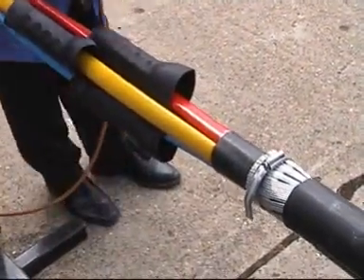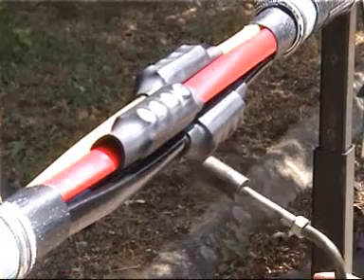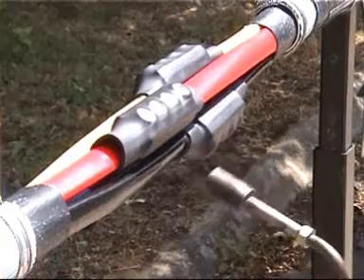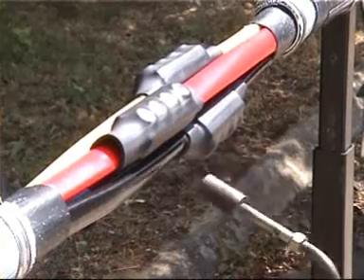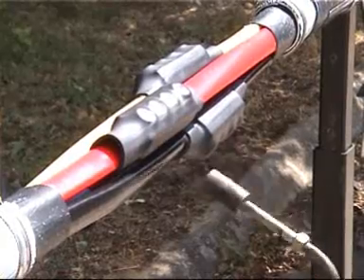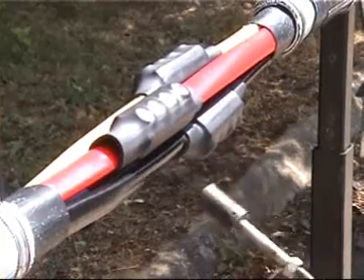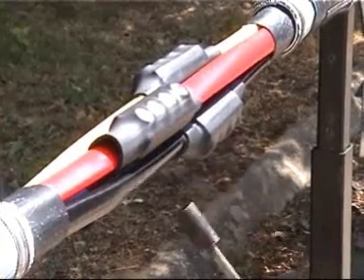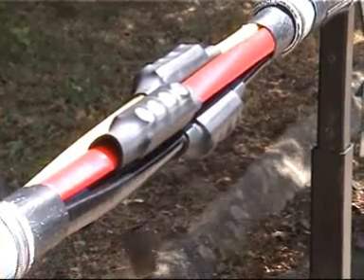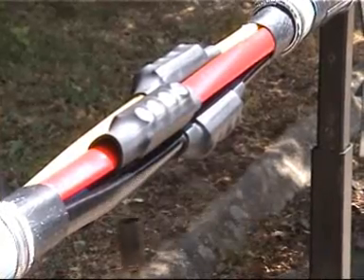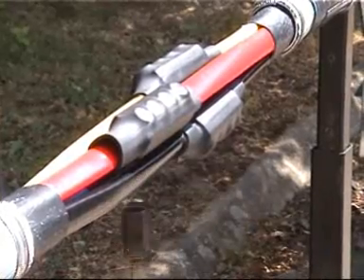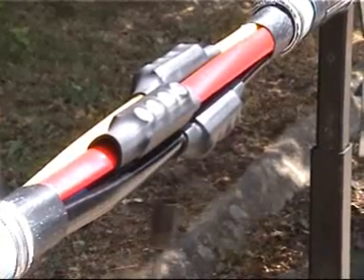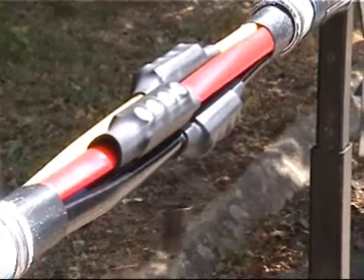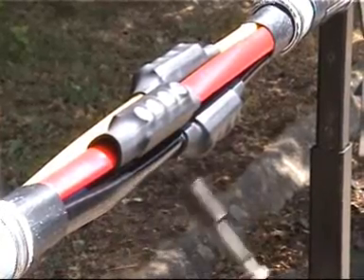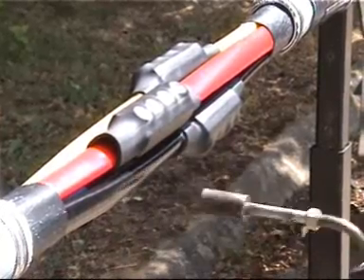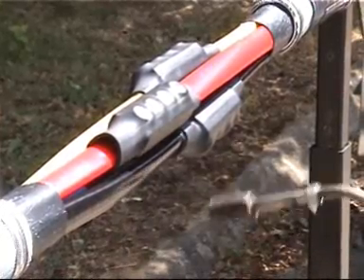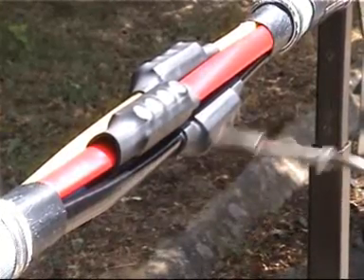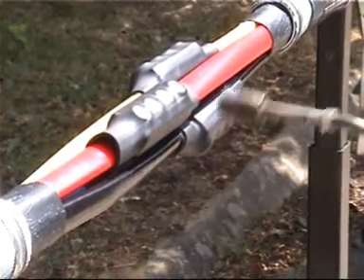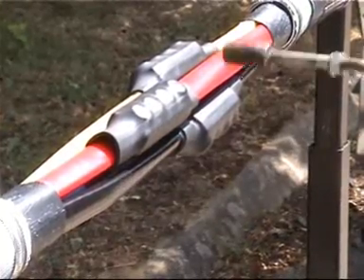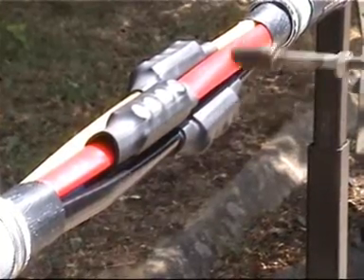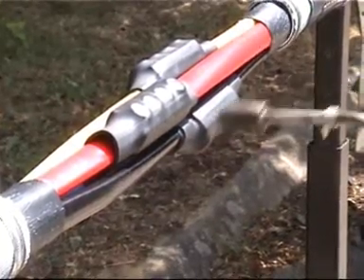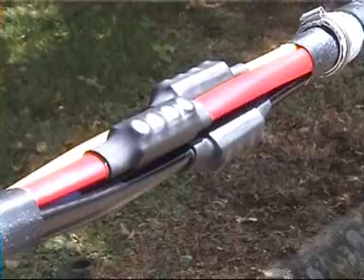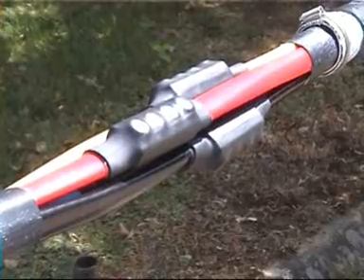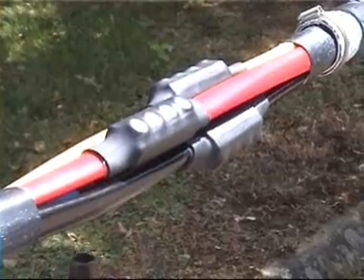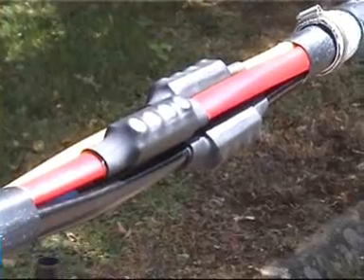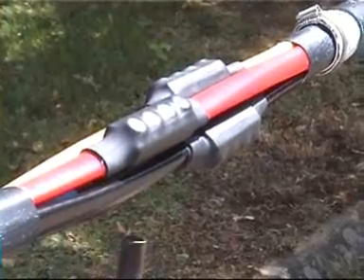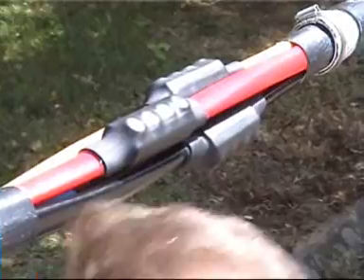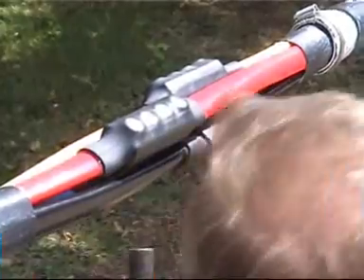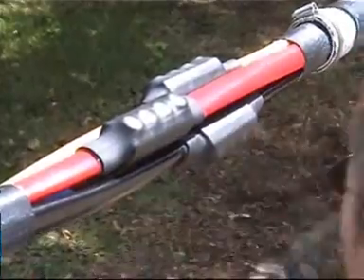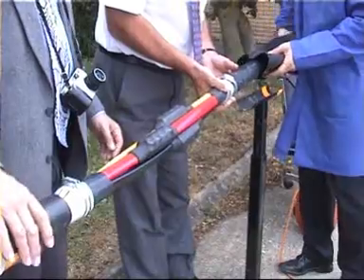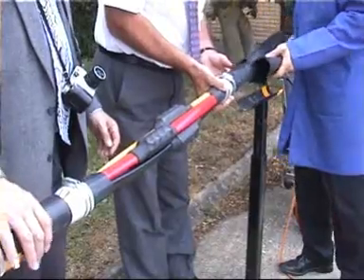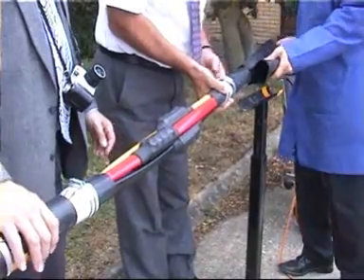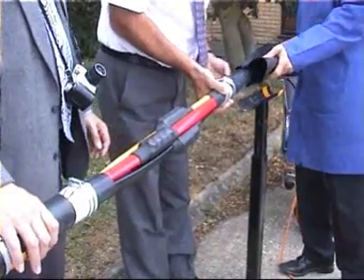Heating from the centre to one end at a time, keep the flame on the move to create an even wall thickness.